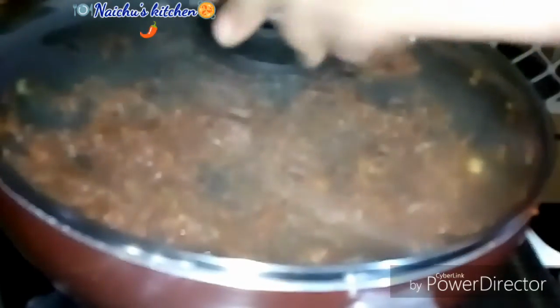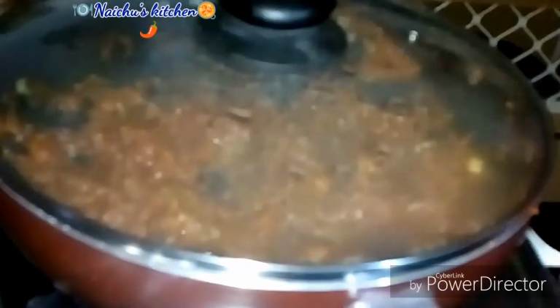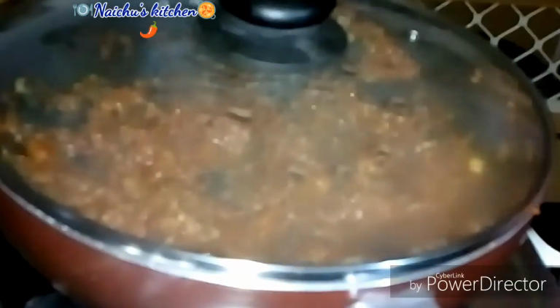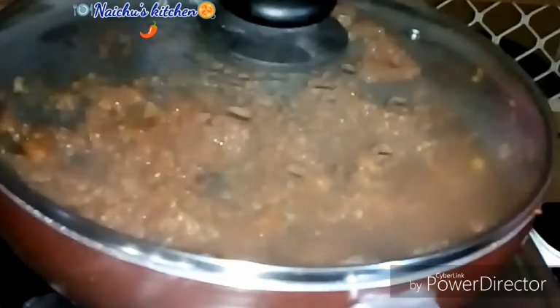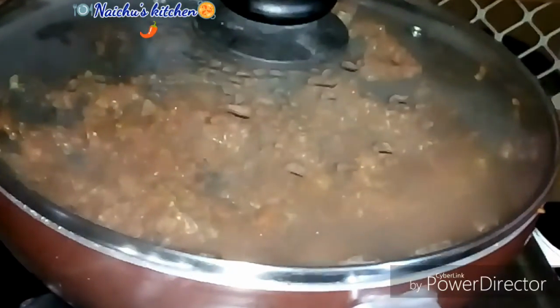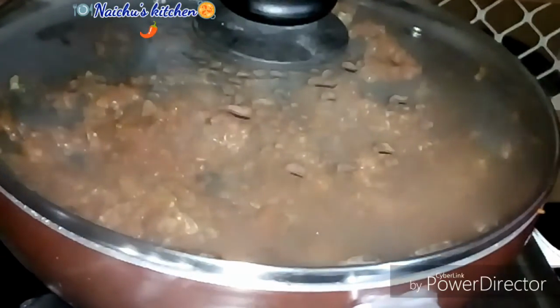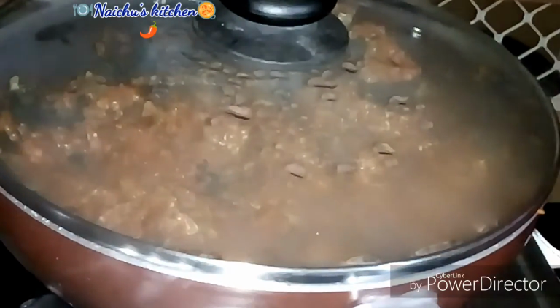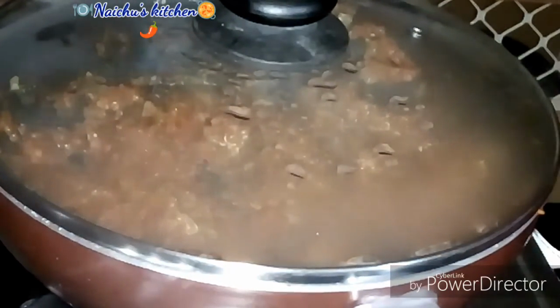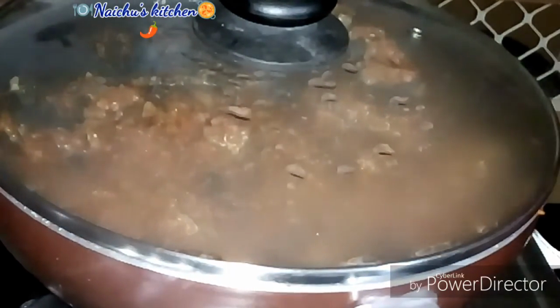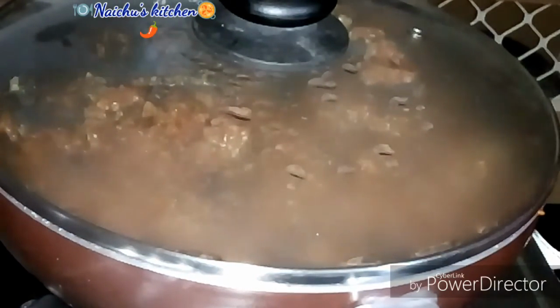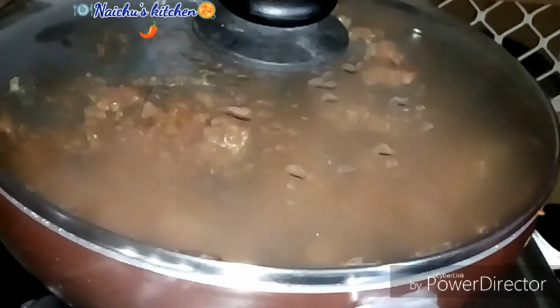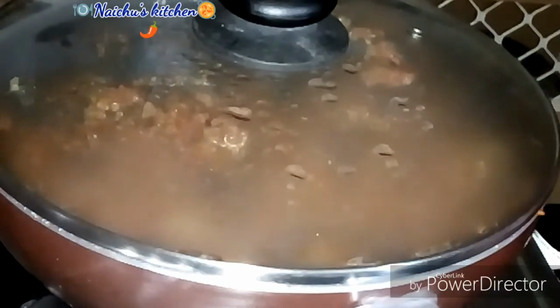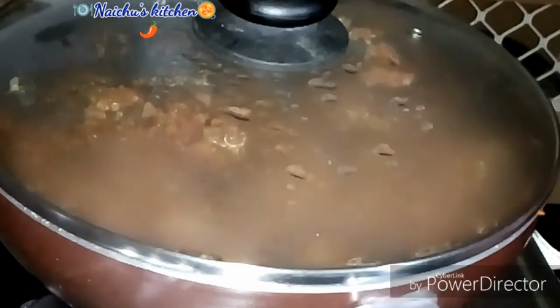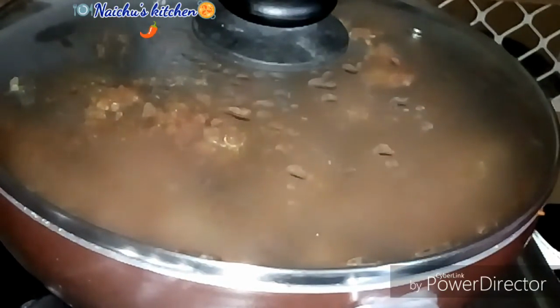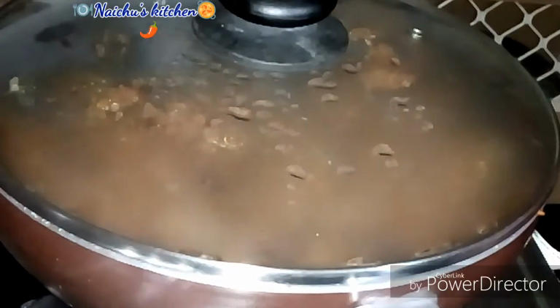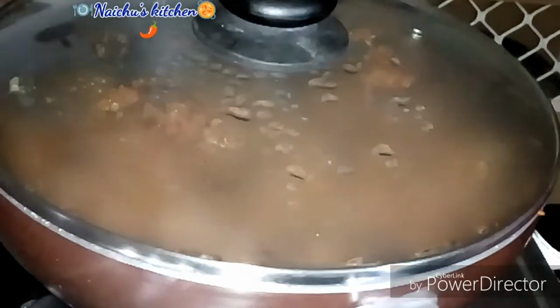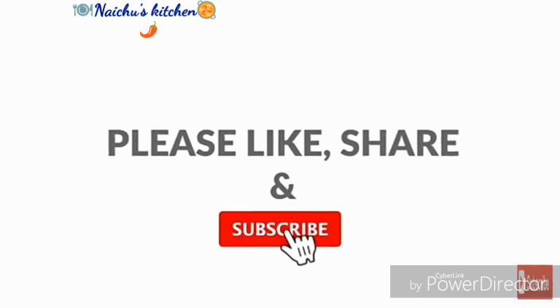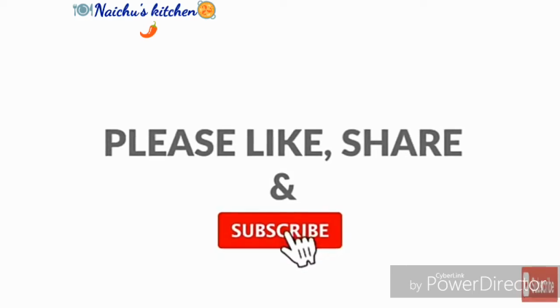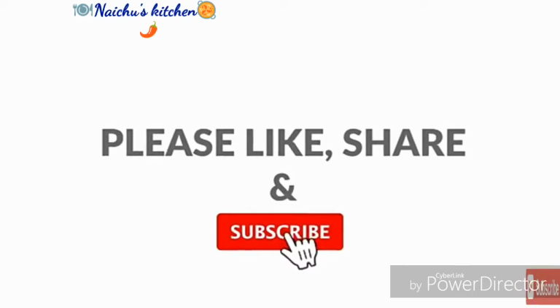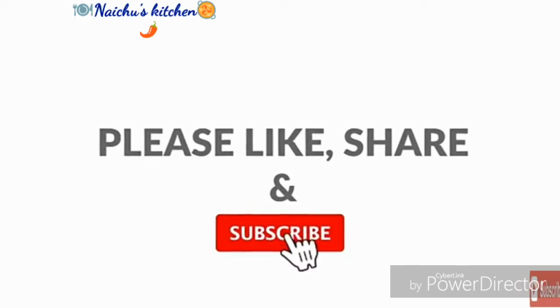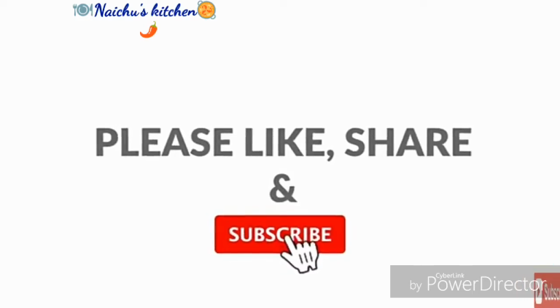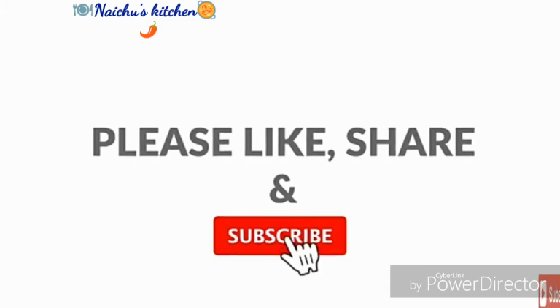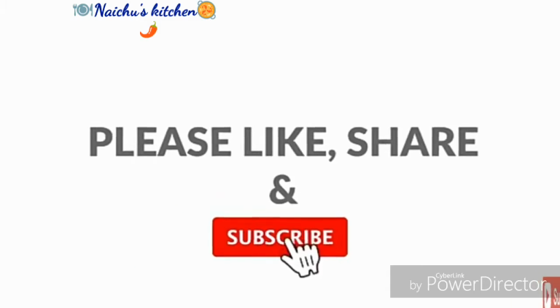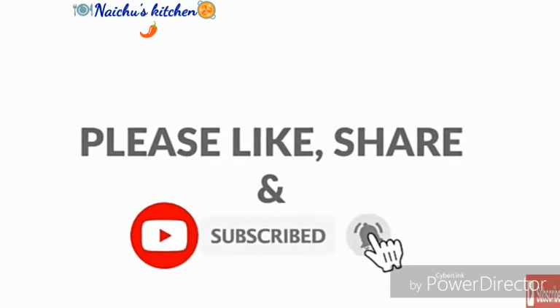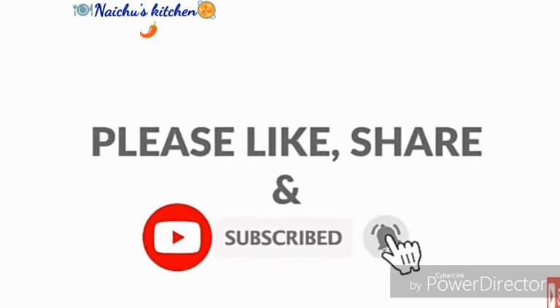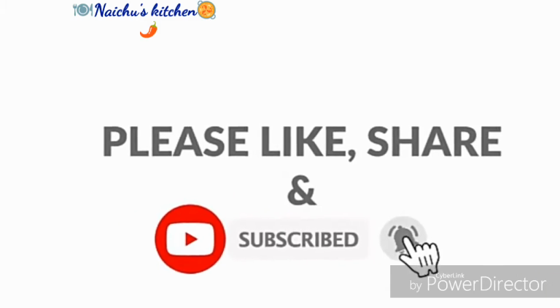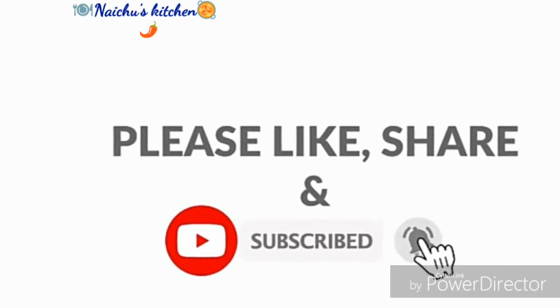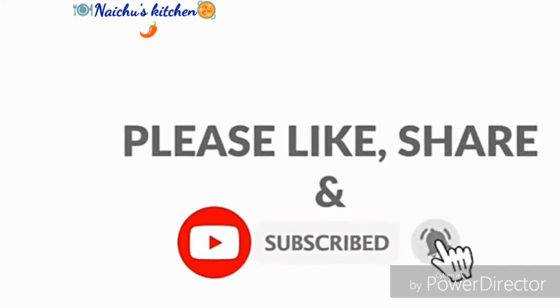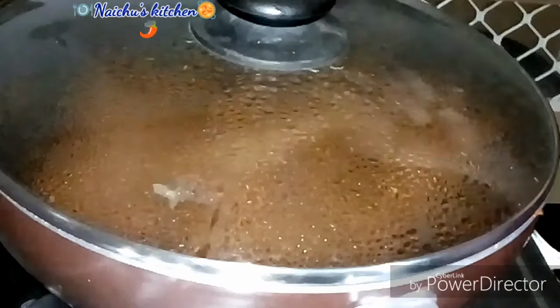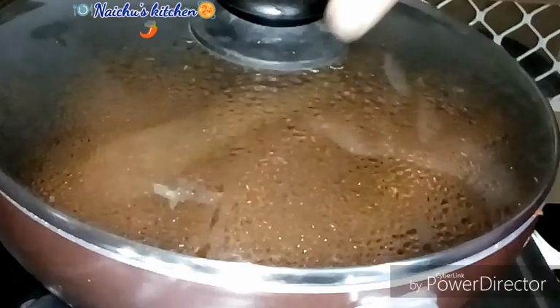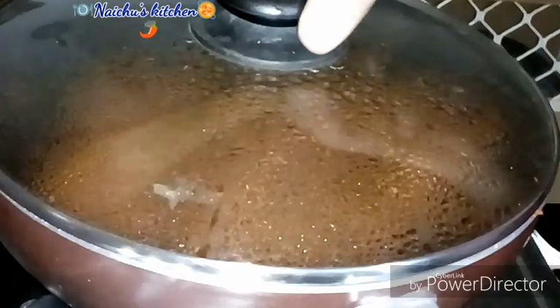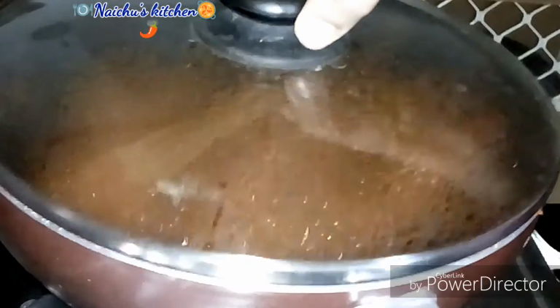If you are watching this video, you can subscribe to this channel. Please press the bell icon.